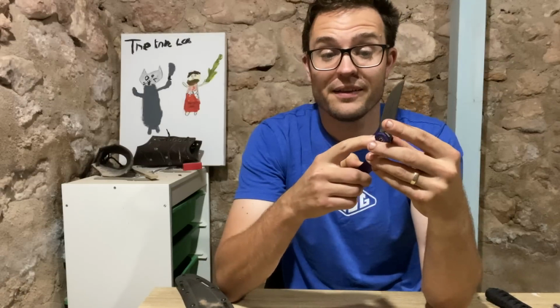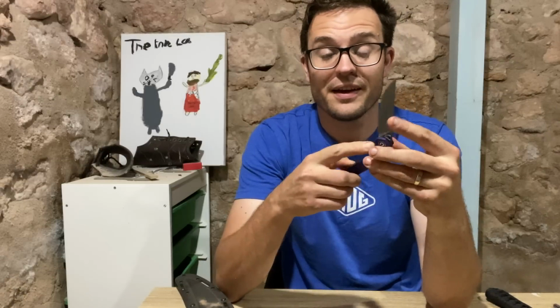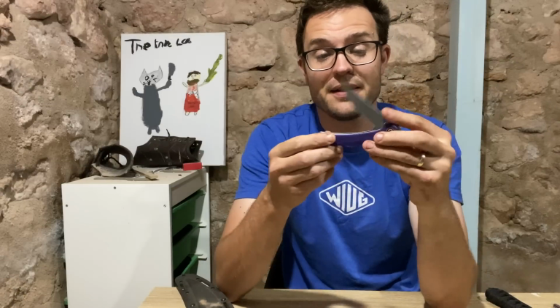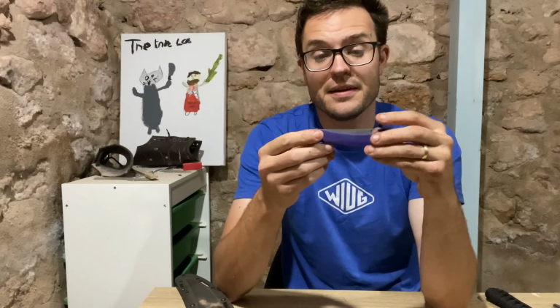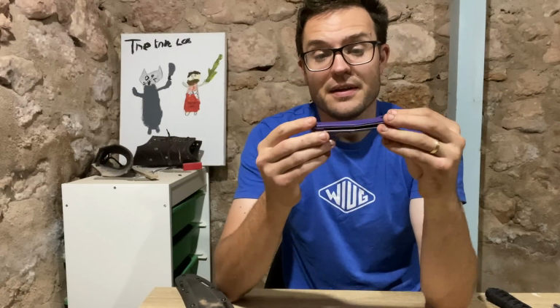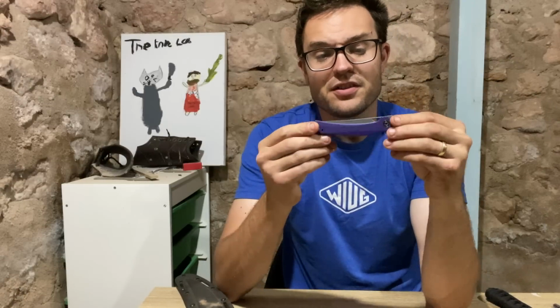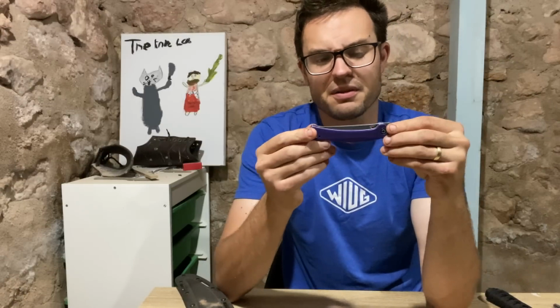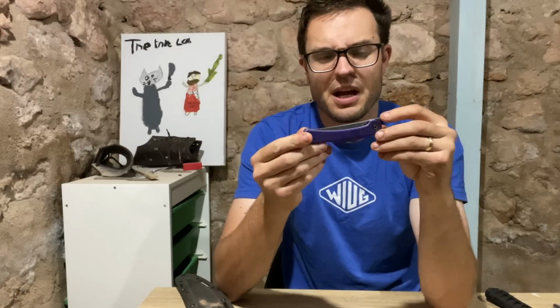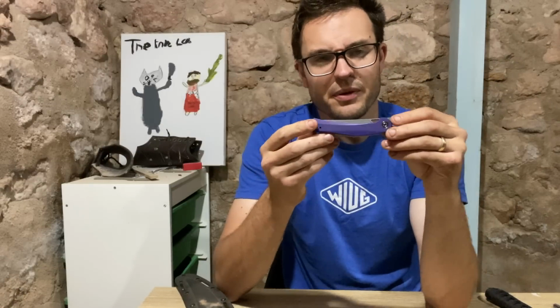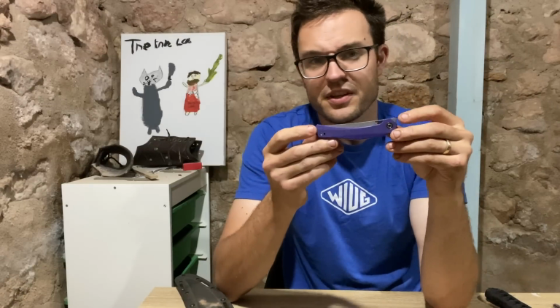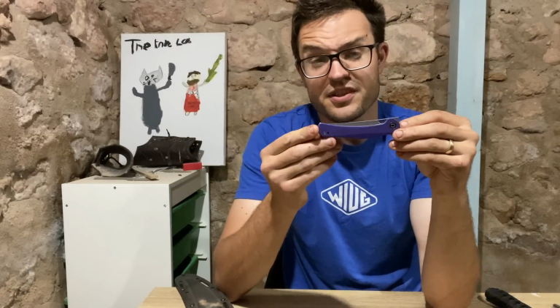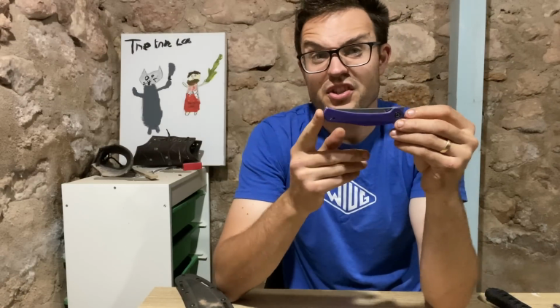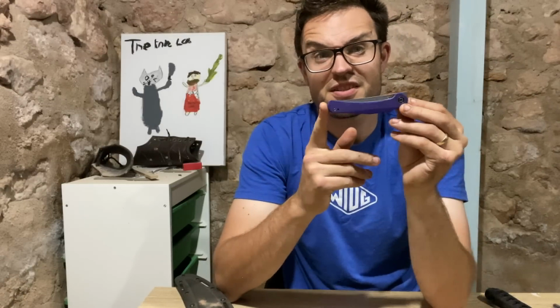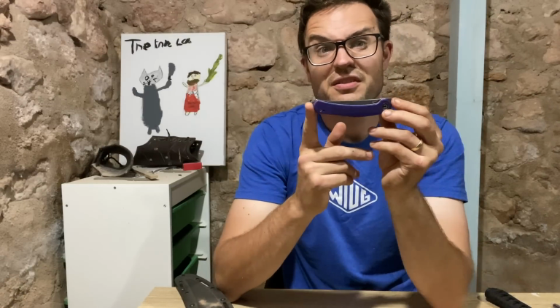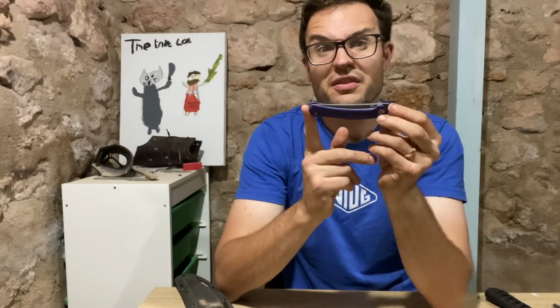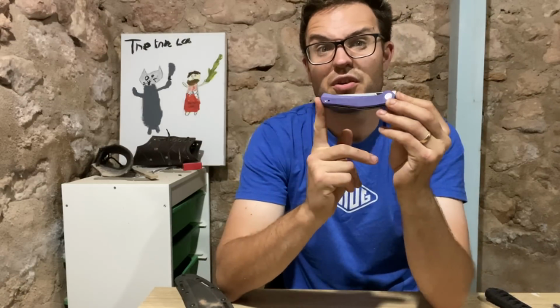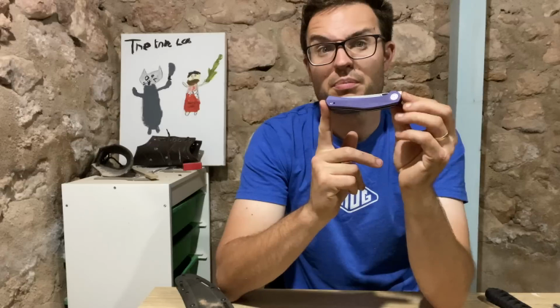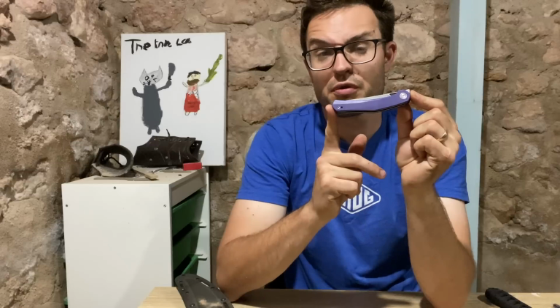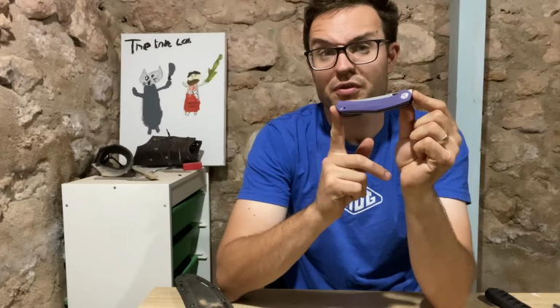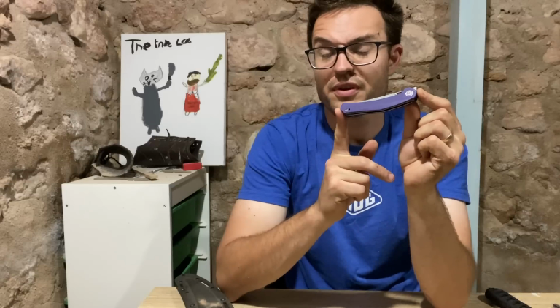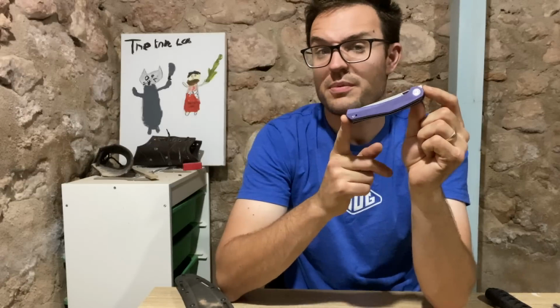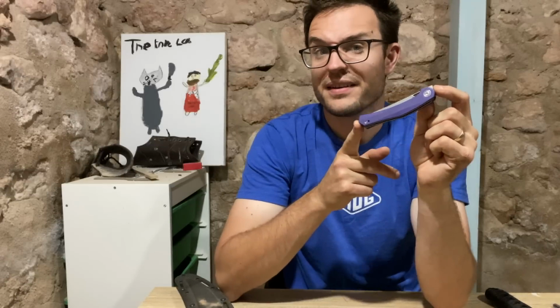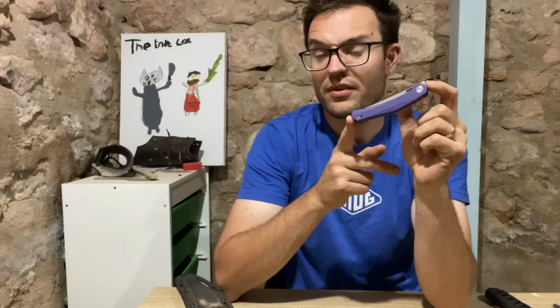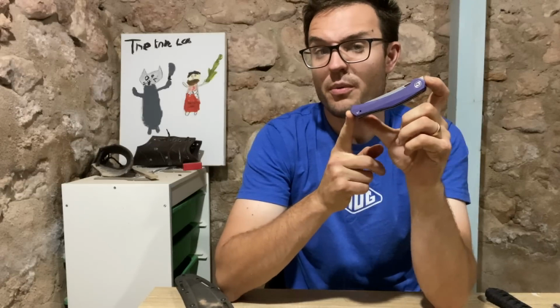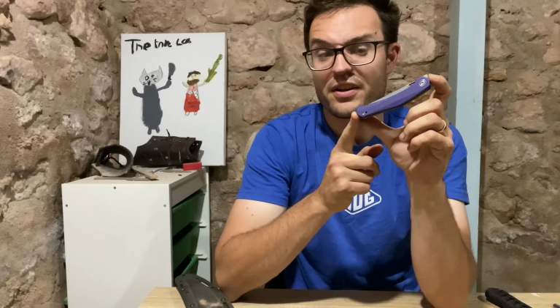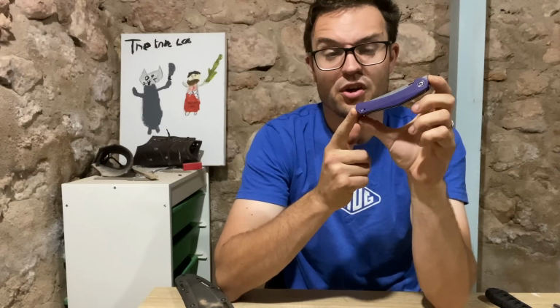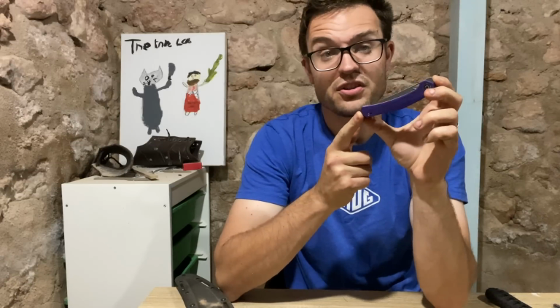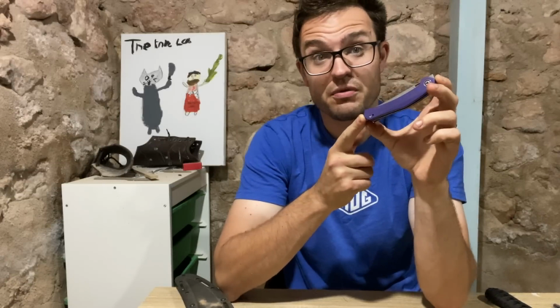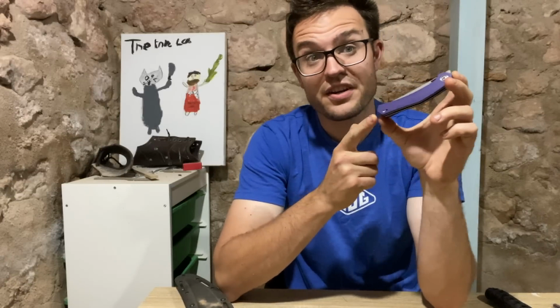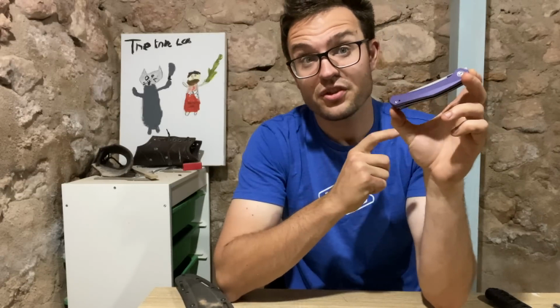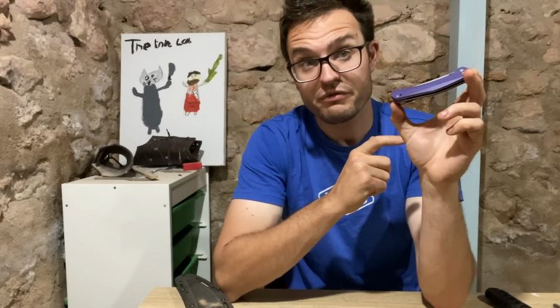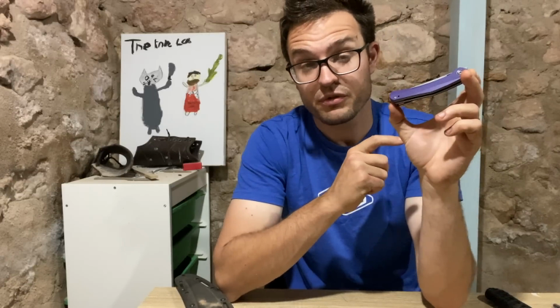It's got a couple of things I'd suggest that could improve it, or things you might need to know about. So it's an old-fashioned knife review. Let's get into it.